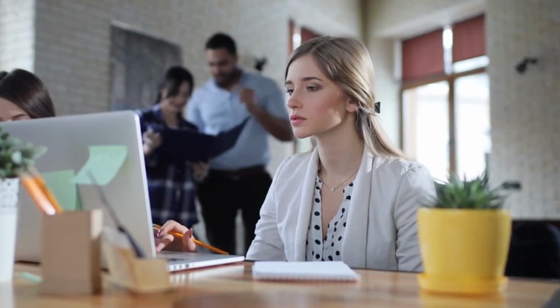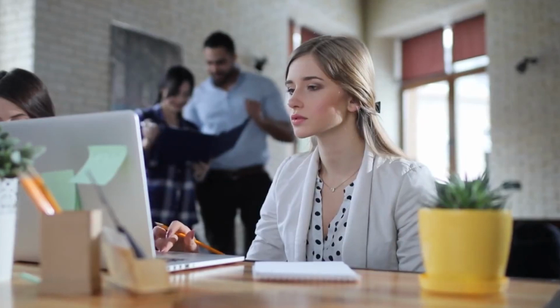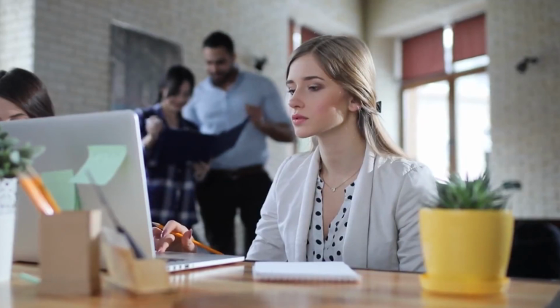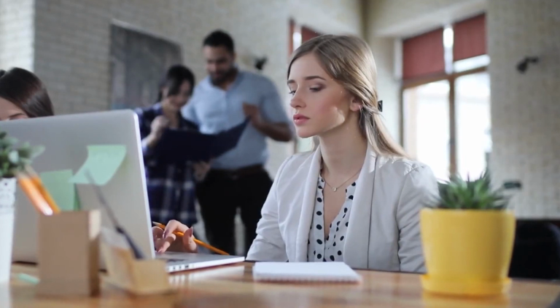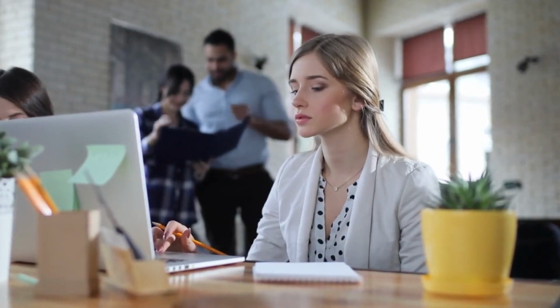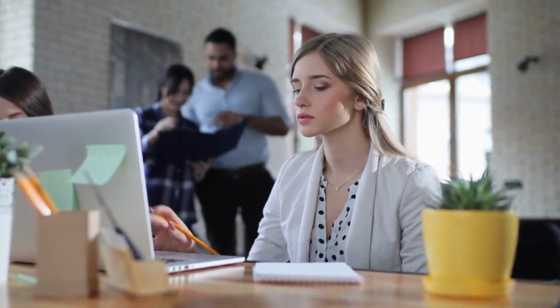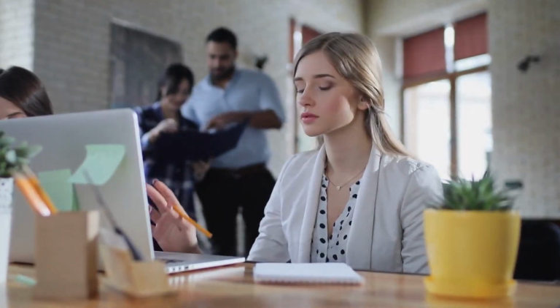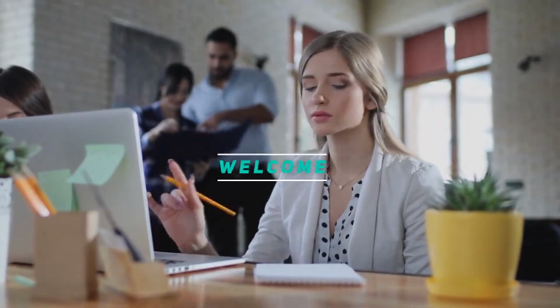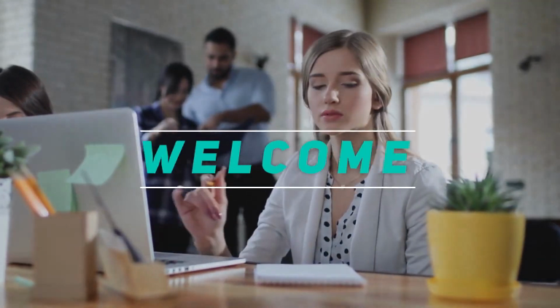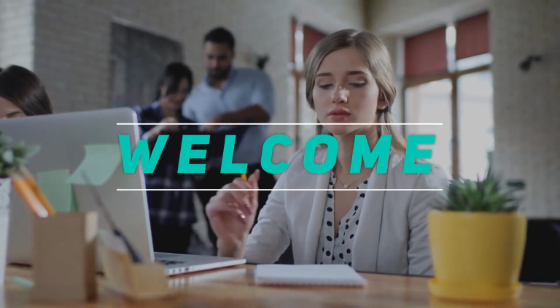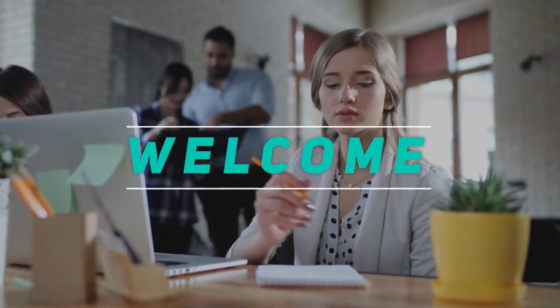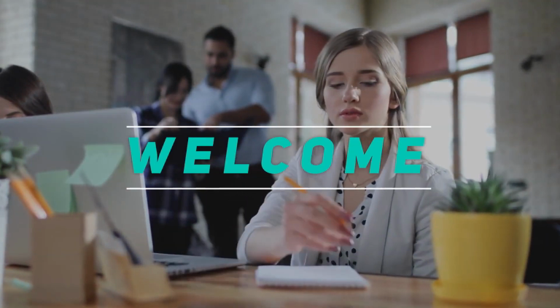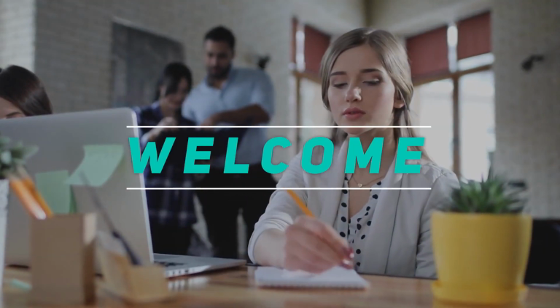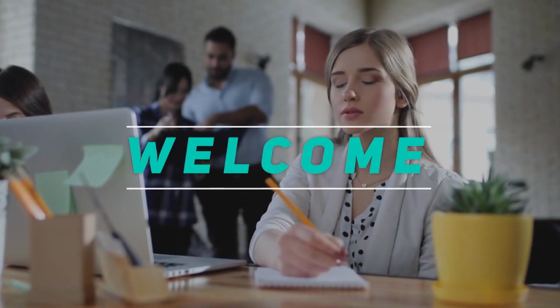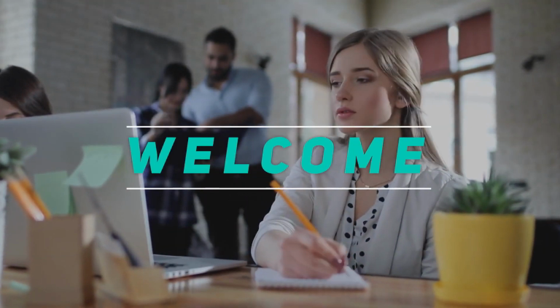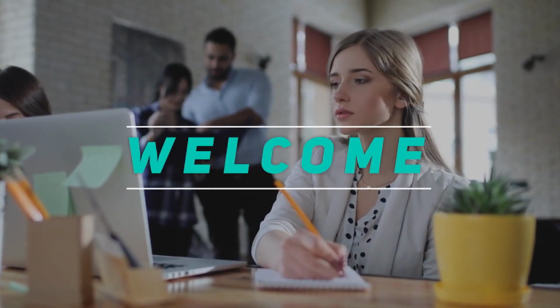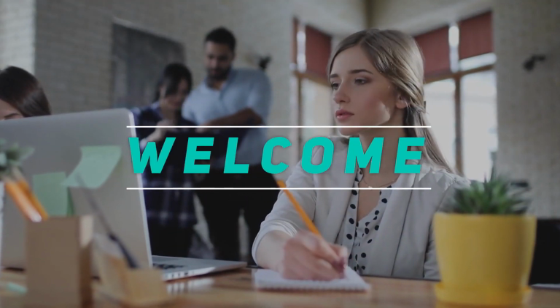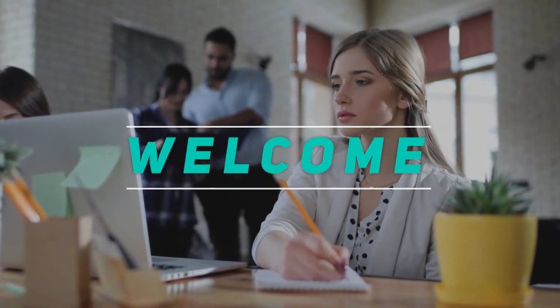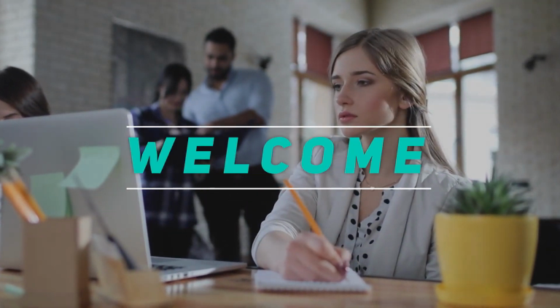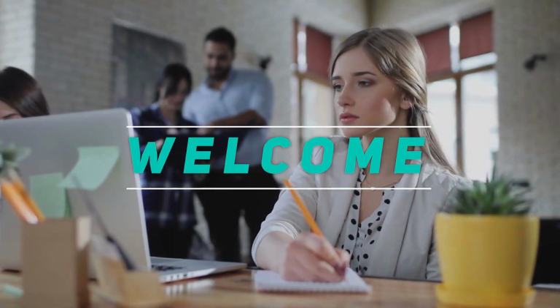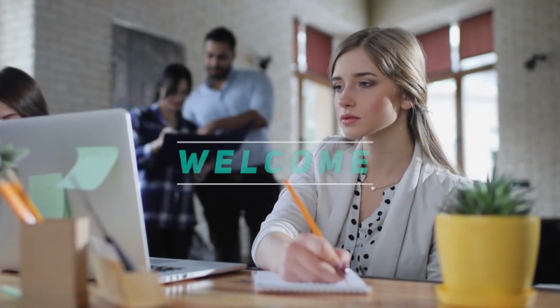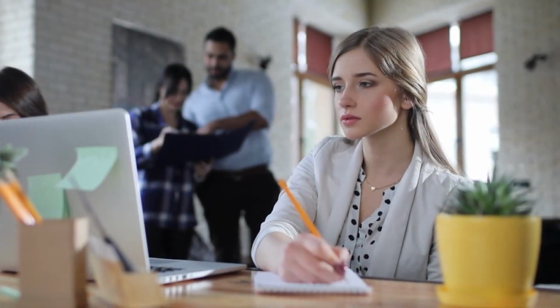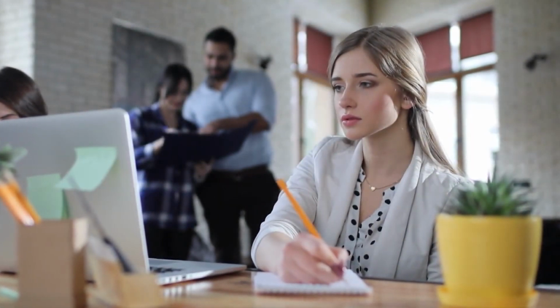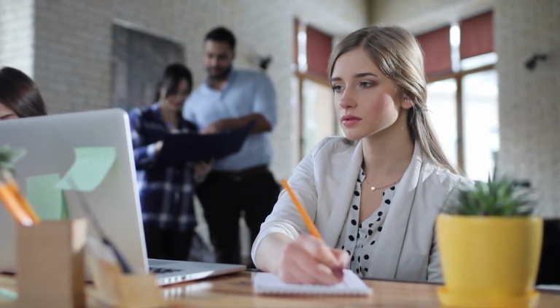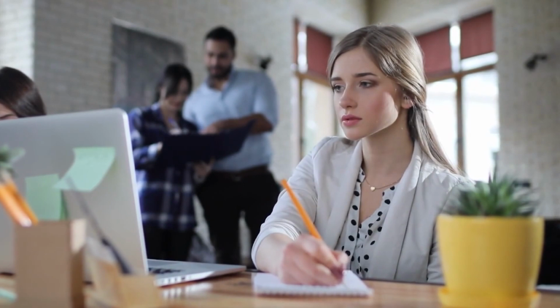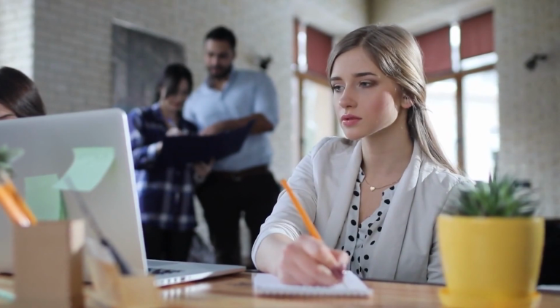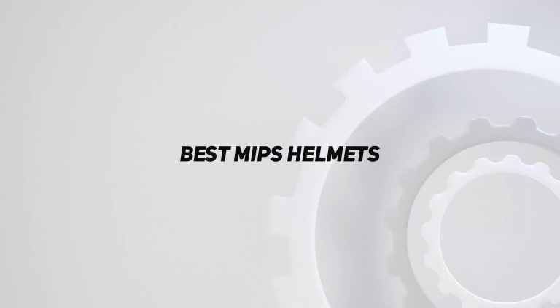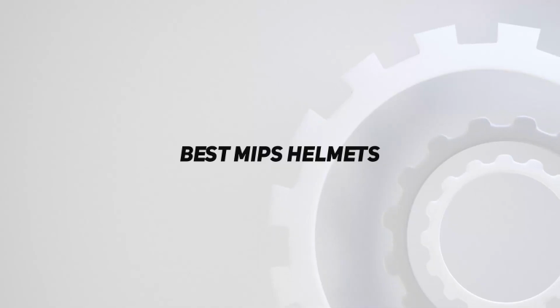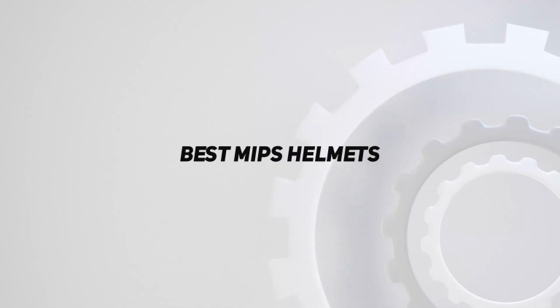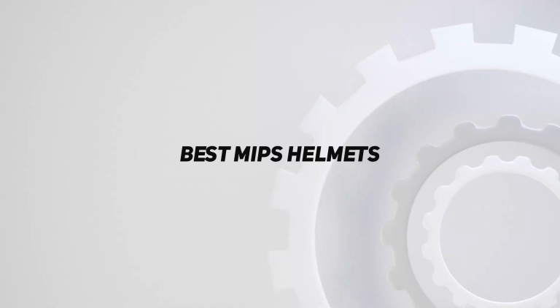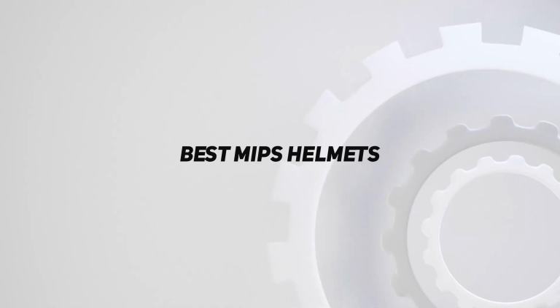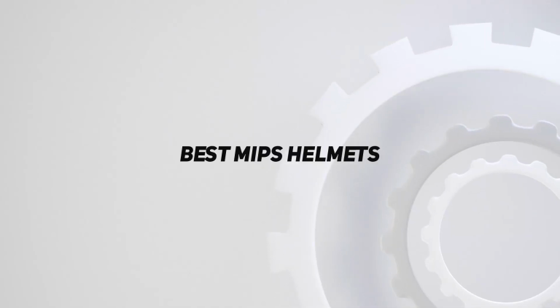Hey, welcome back to my channel. In this video, I'm going to talk about the top 5 best MIPS helmets.